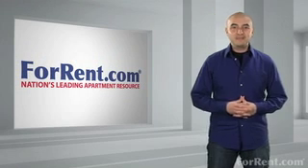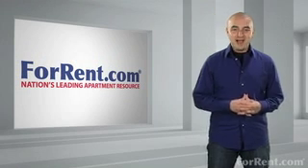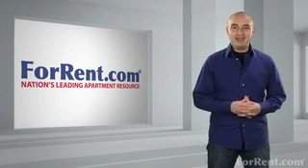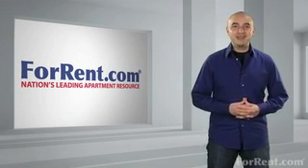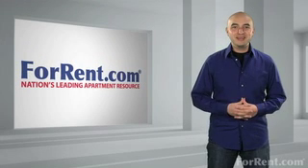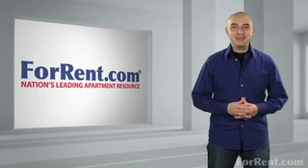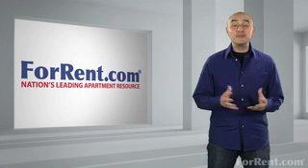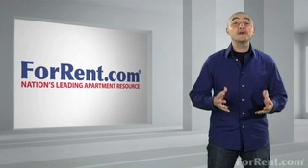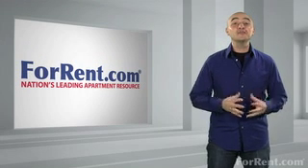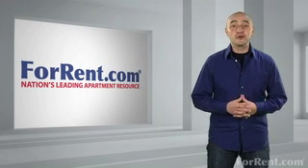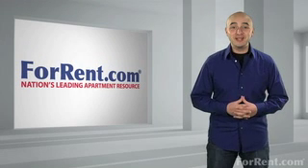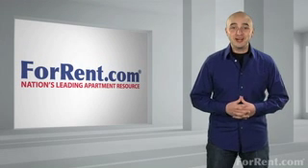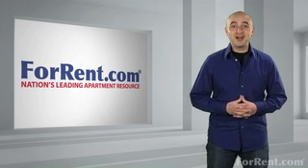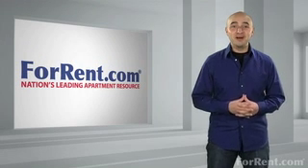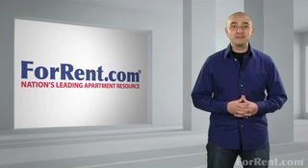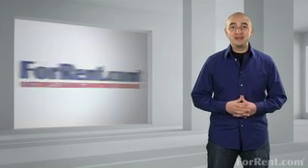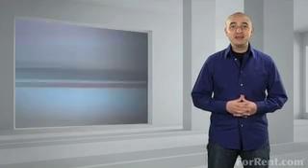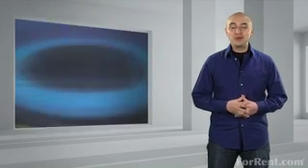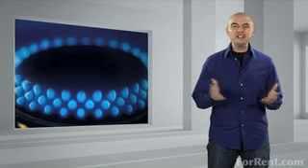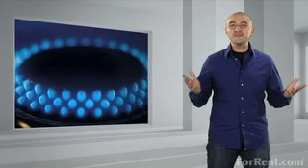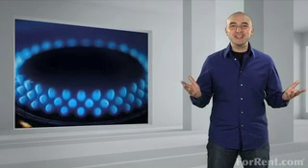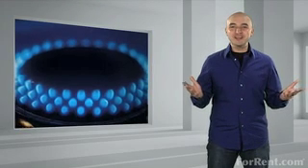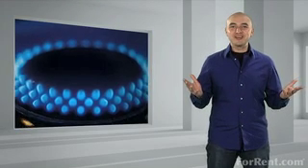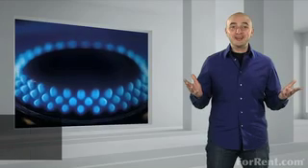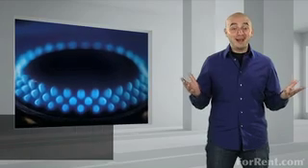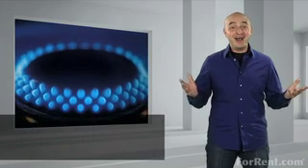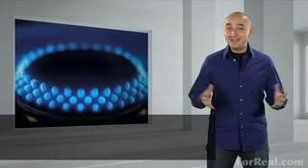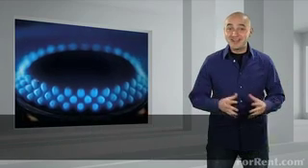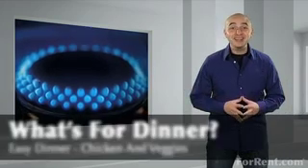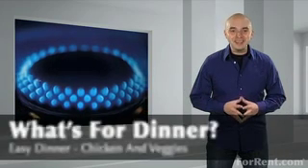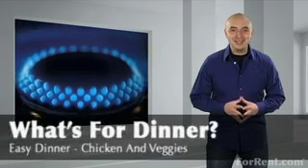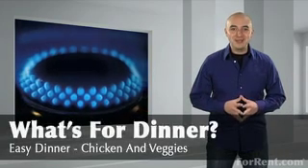Hi, and welcome to ForRent.com. What's for dinner? The nightly dilemma.